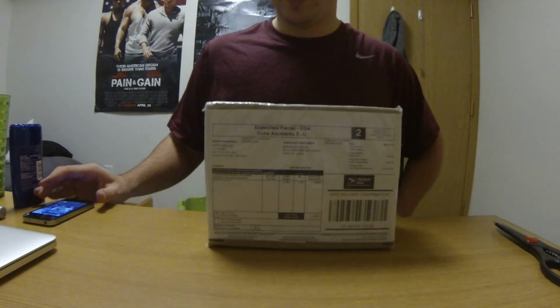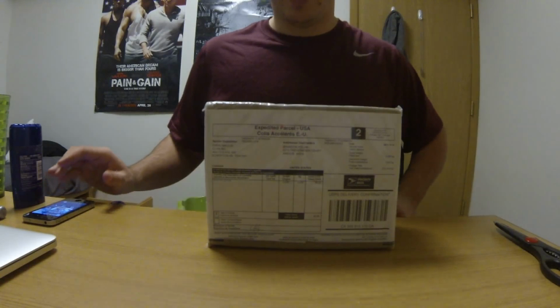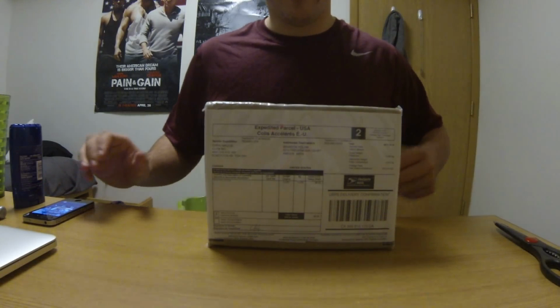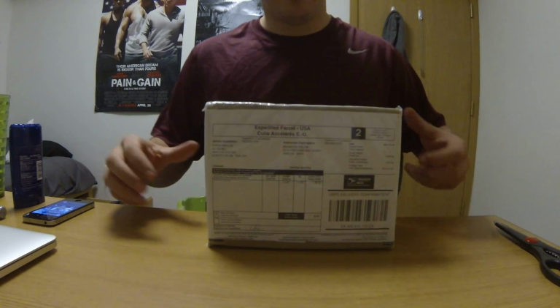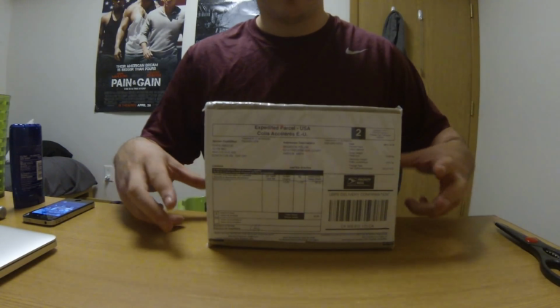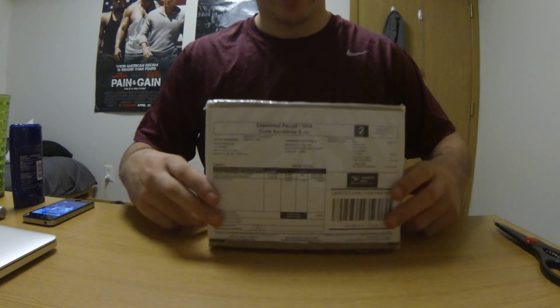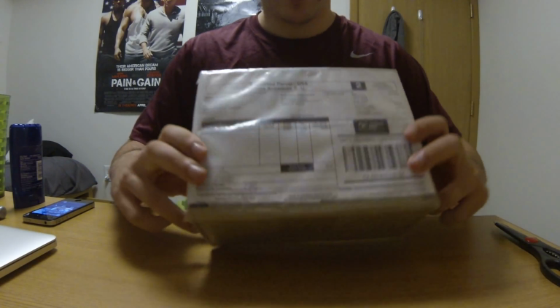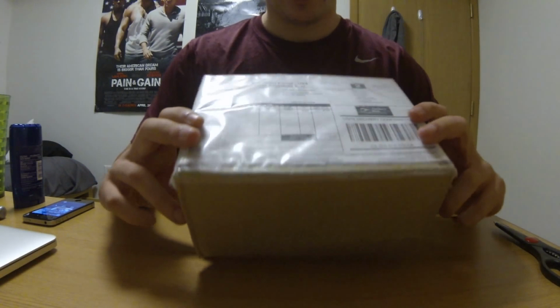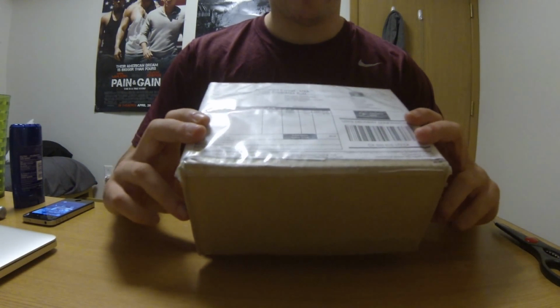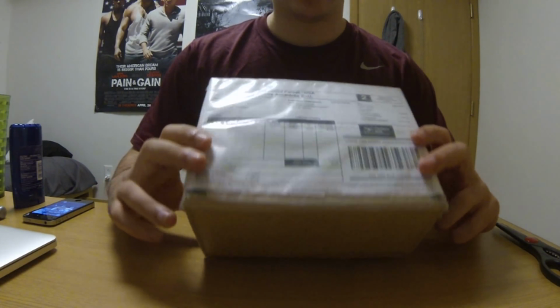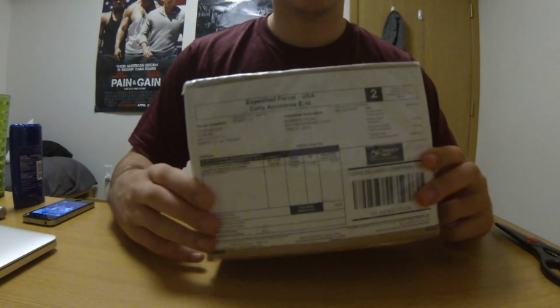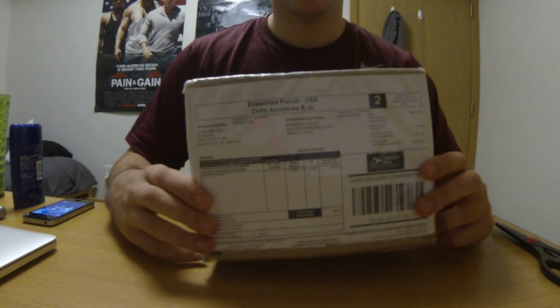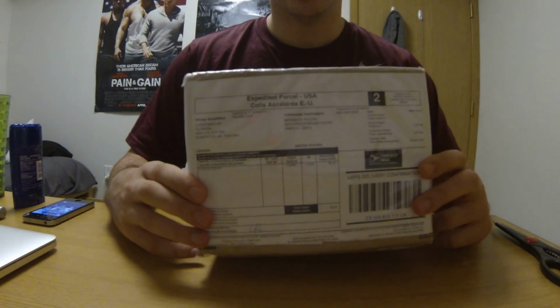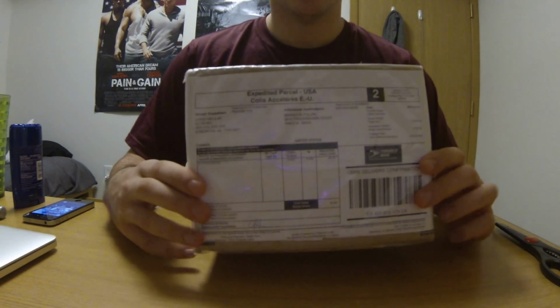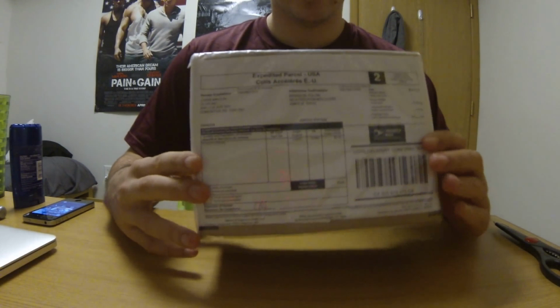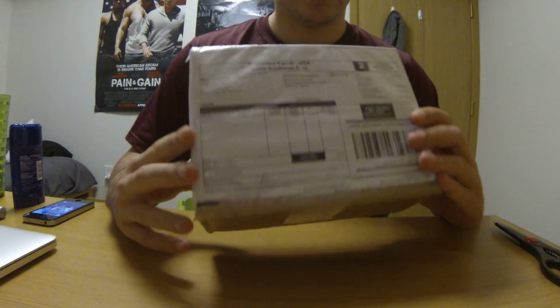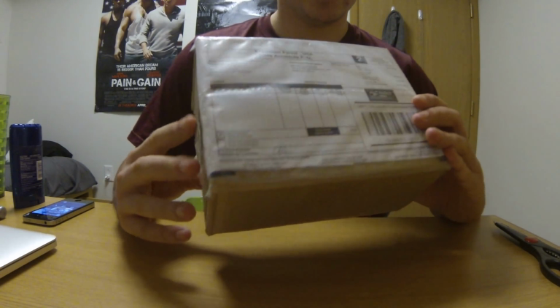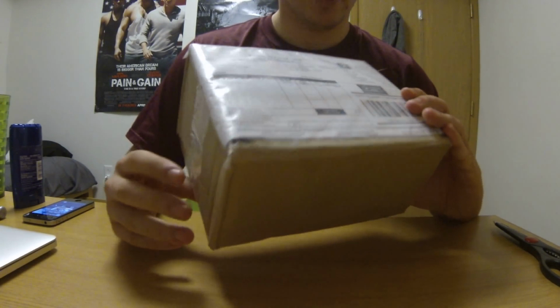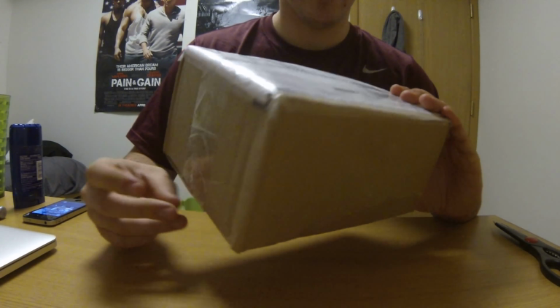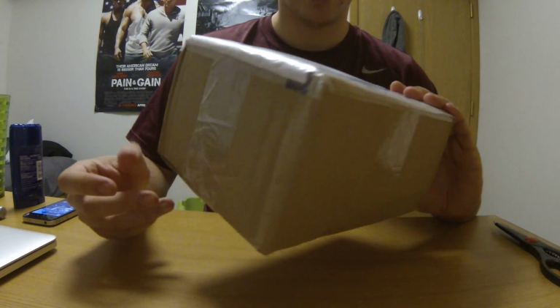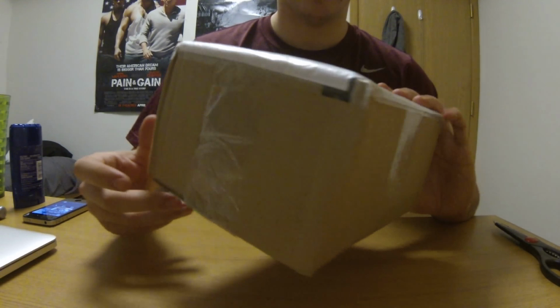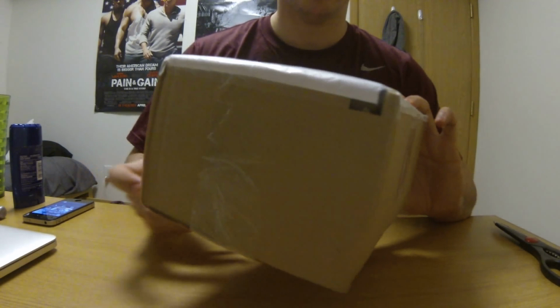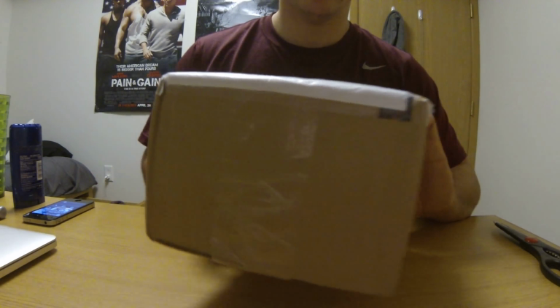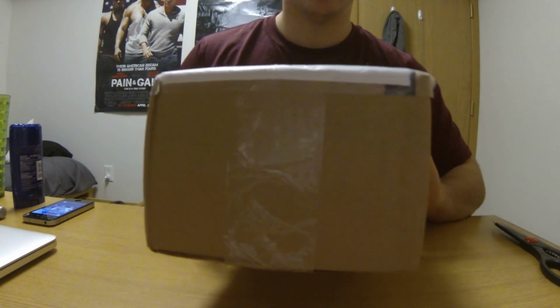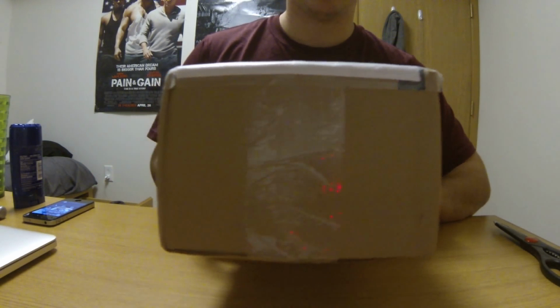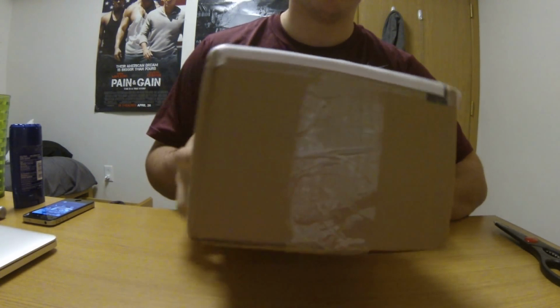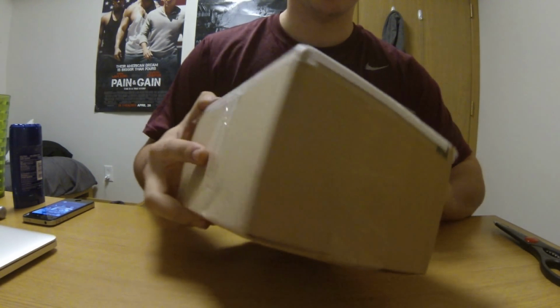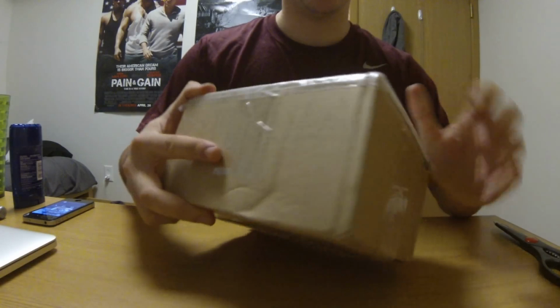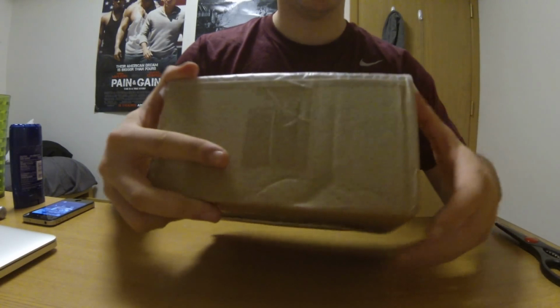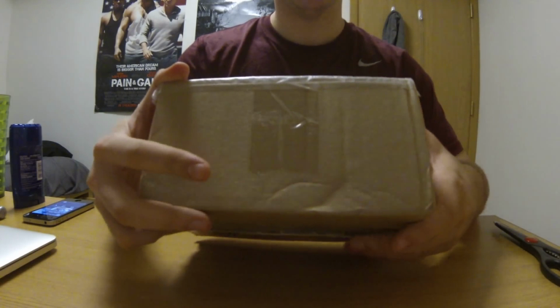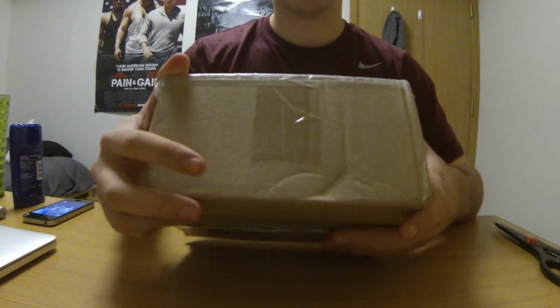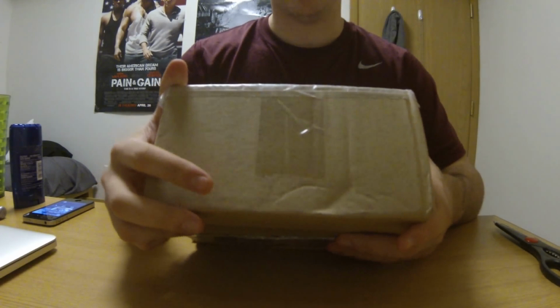Hey everyone, I have a package here today. It's from Canada, directly from the CLIW store.